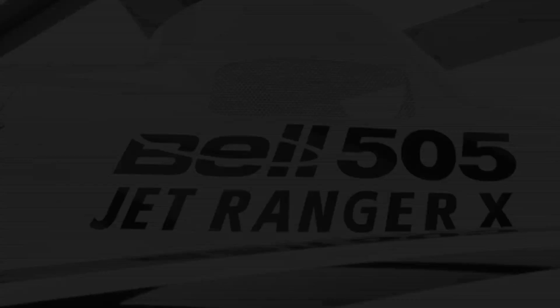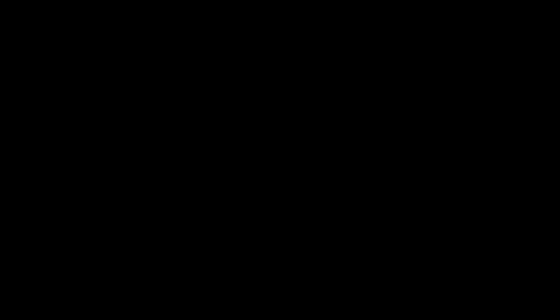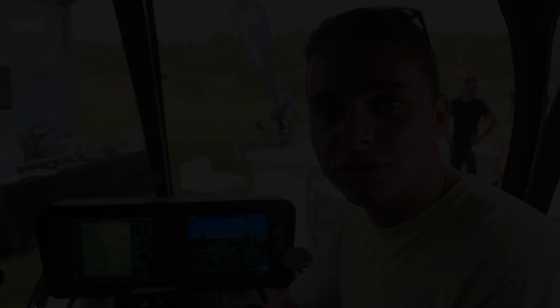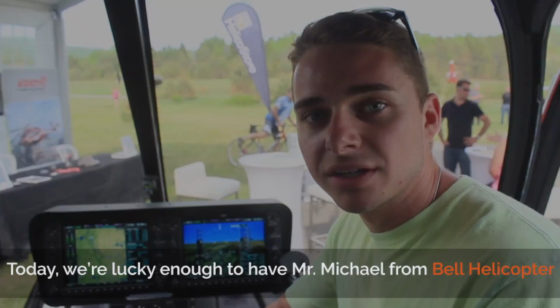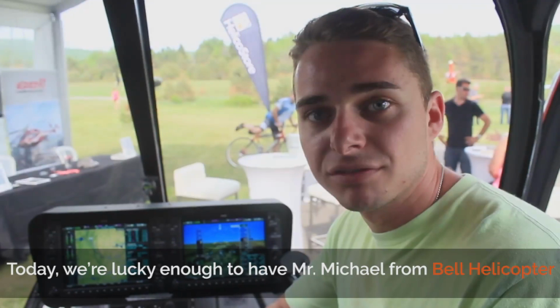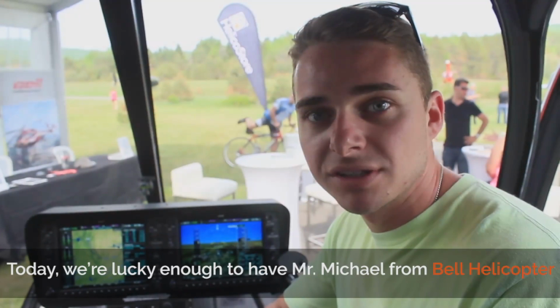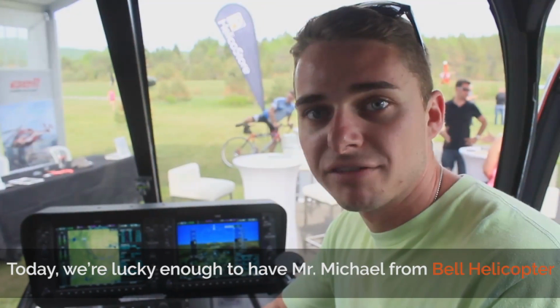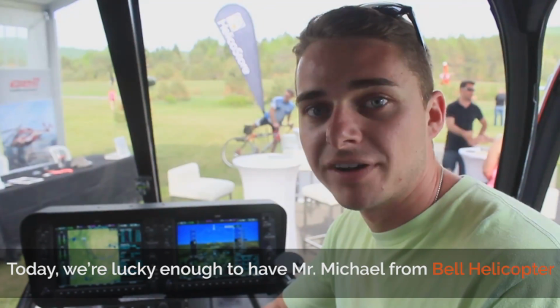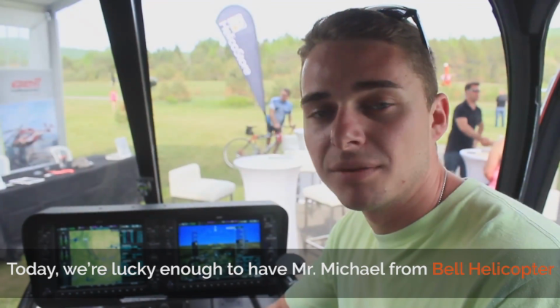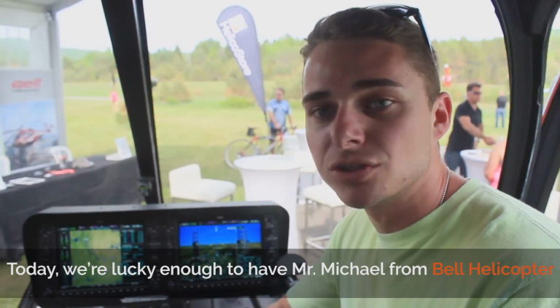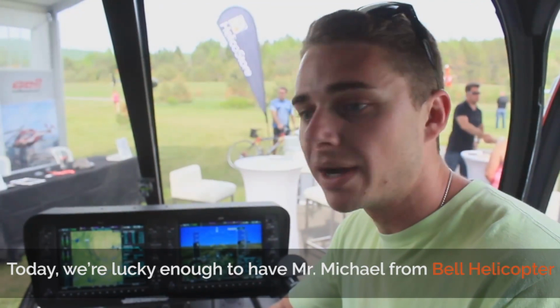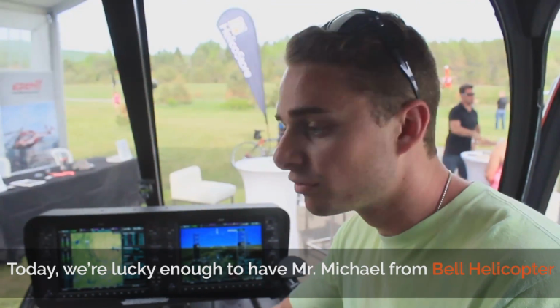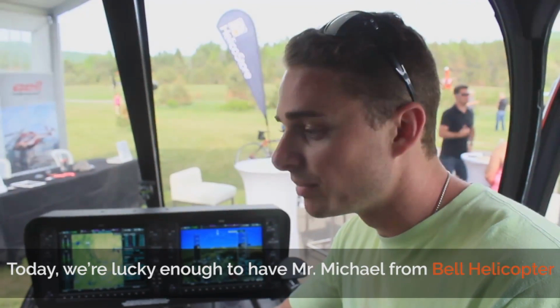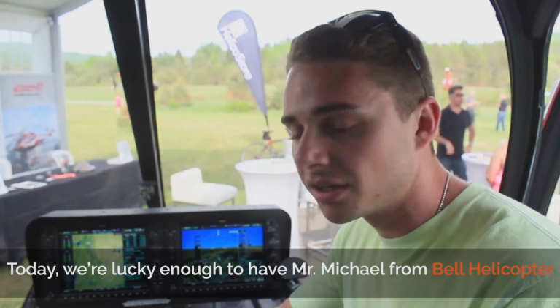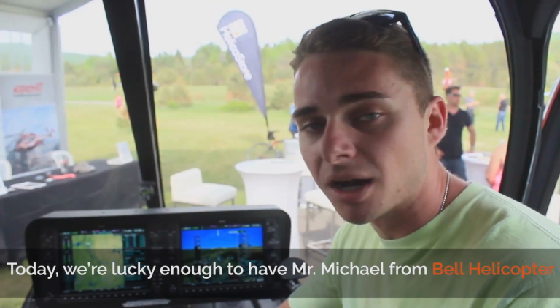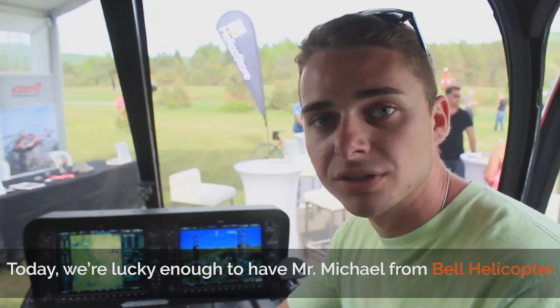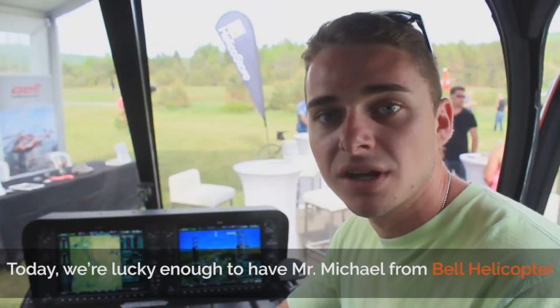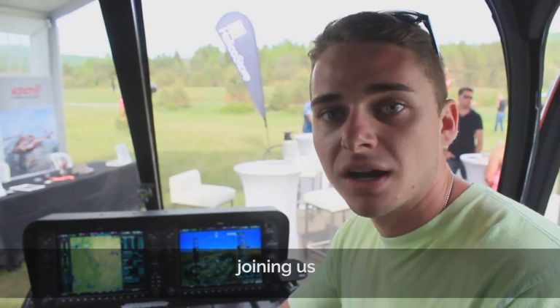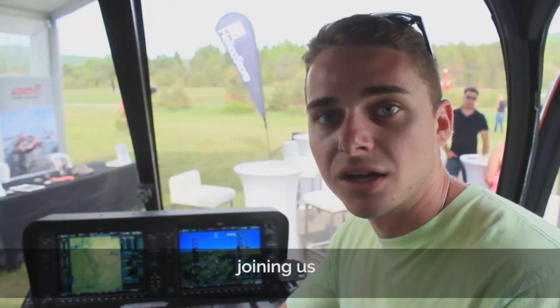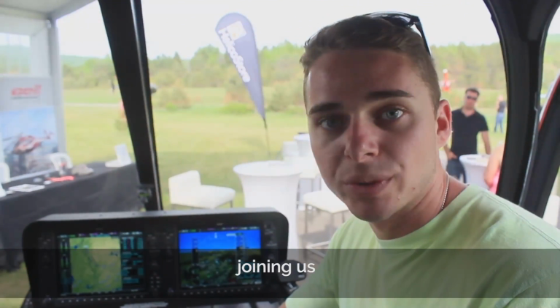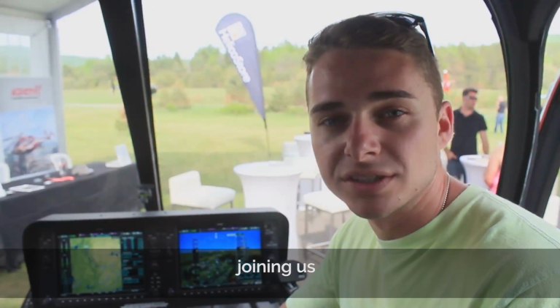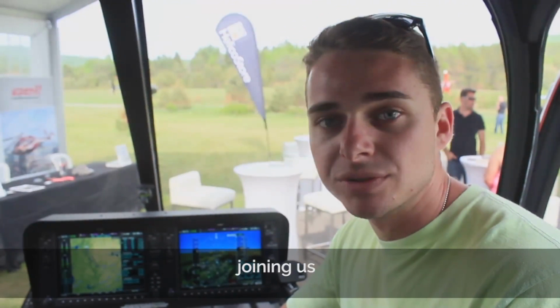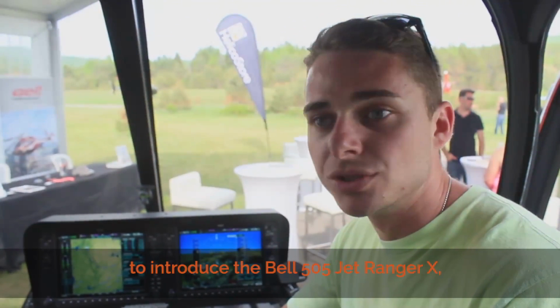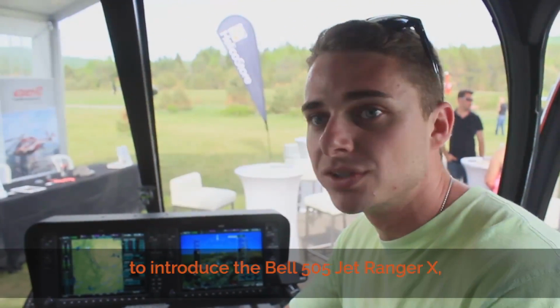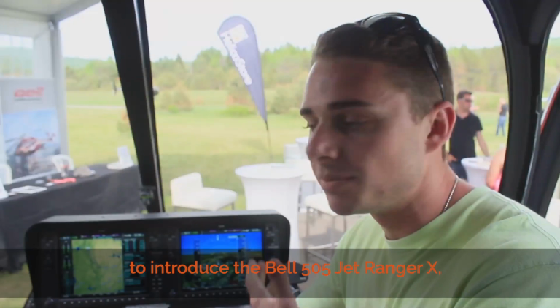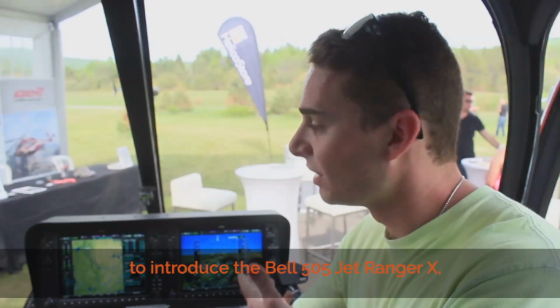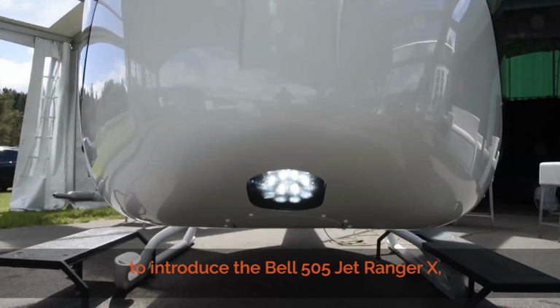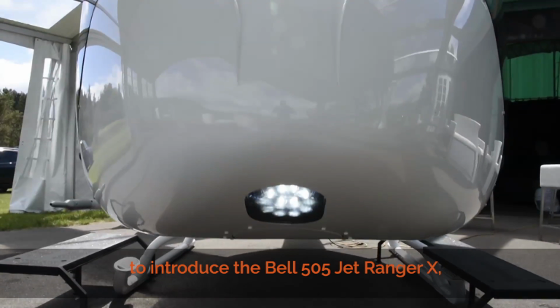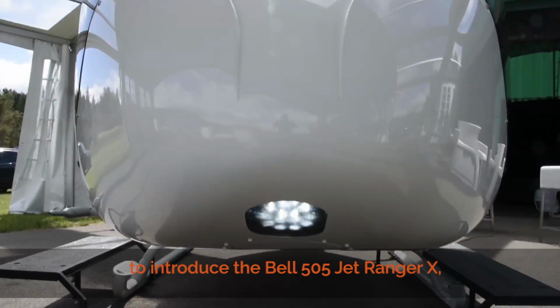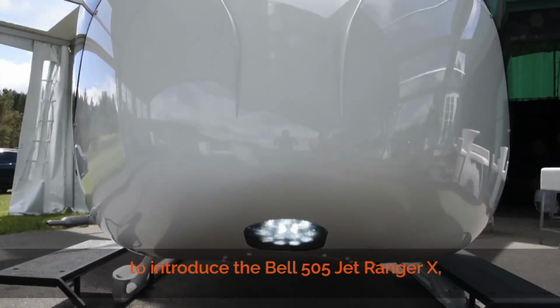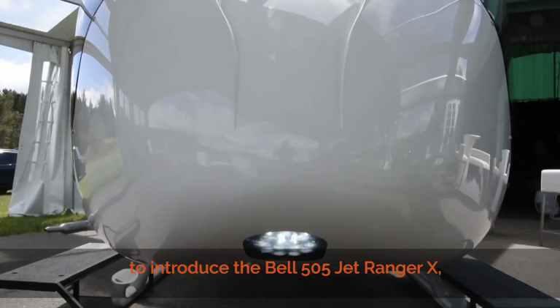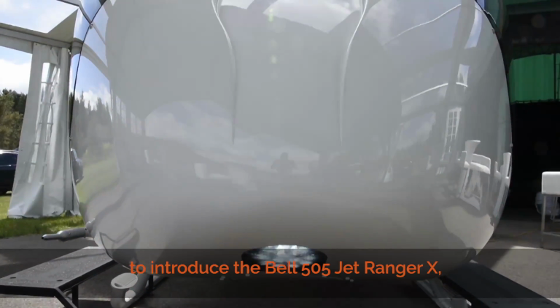Today we're lucky enough to have Mr. Michael from Bell Helicopter joining us to introduce the Bell 505 JetRanger X.